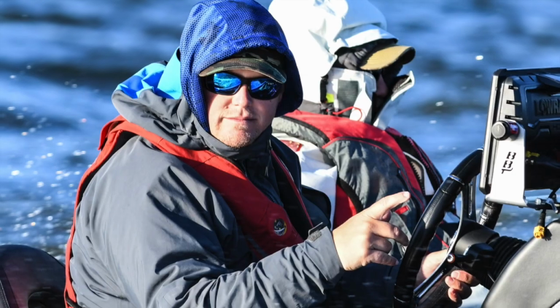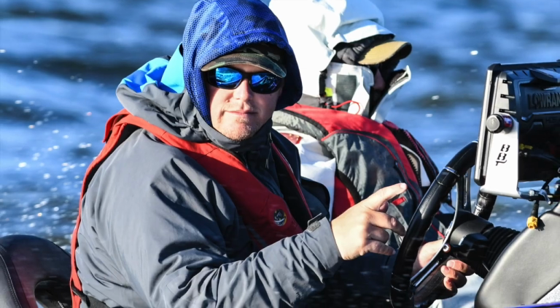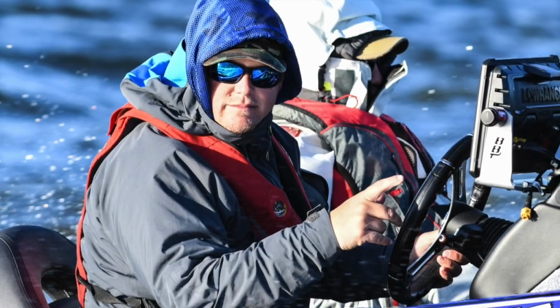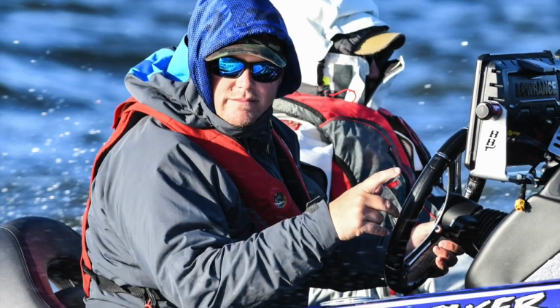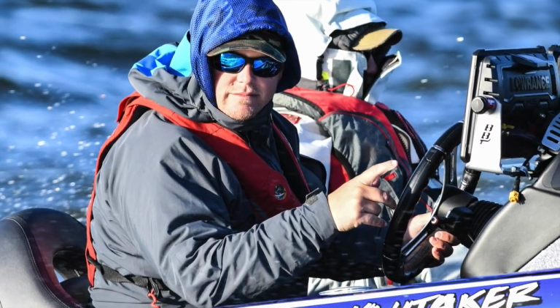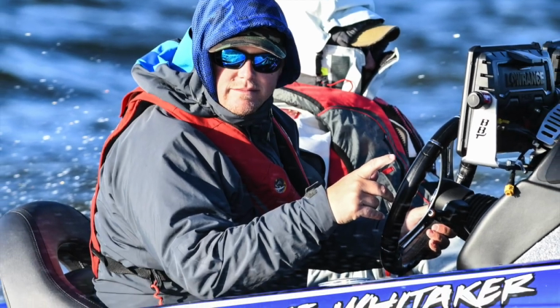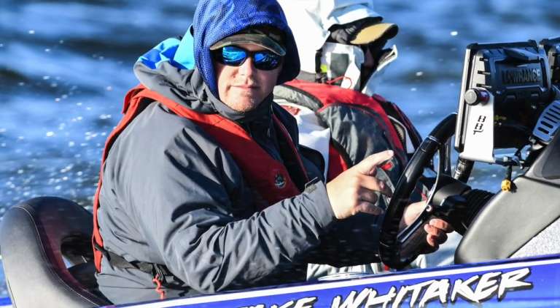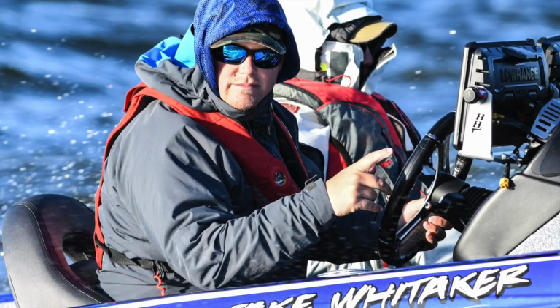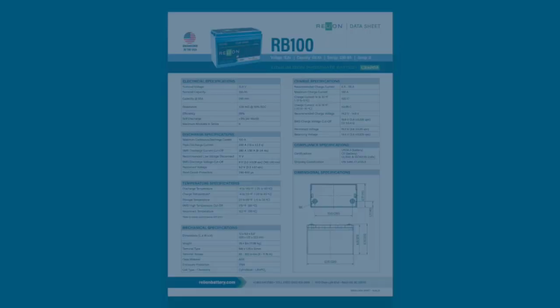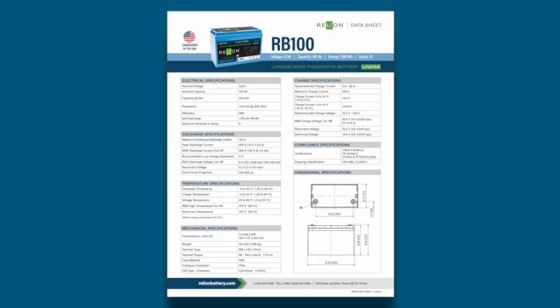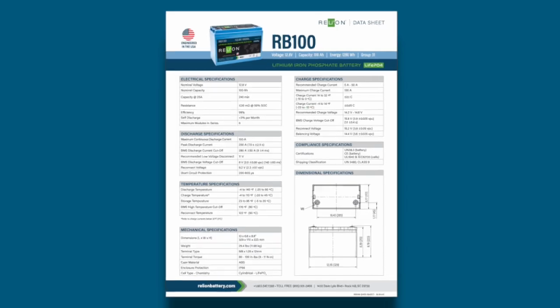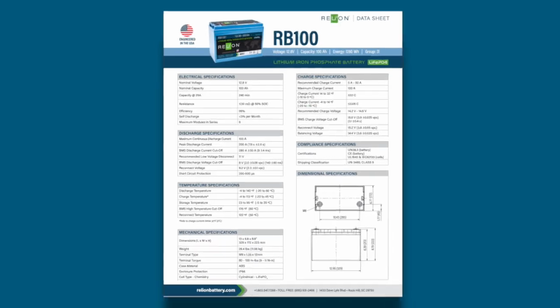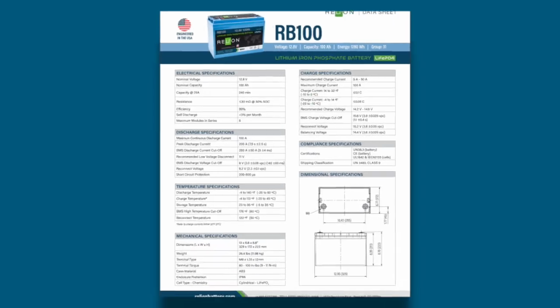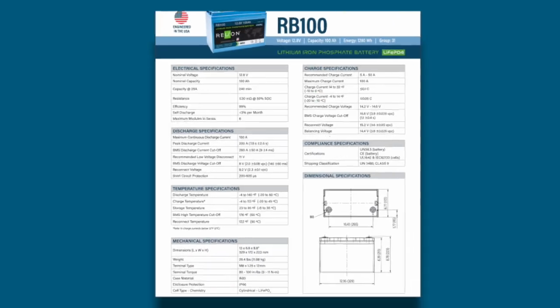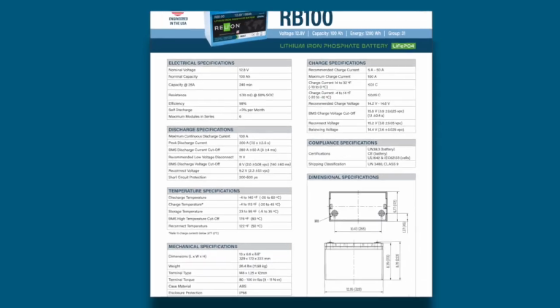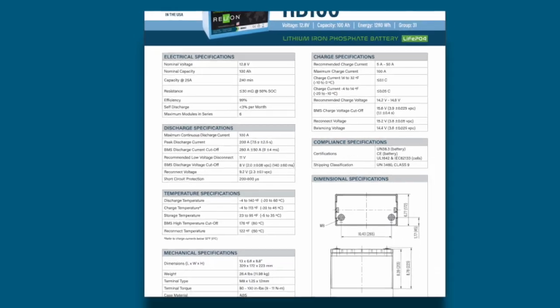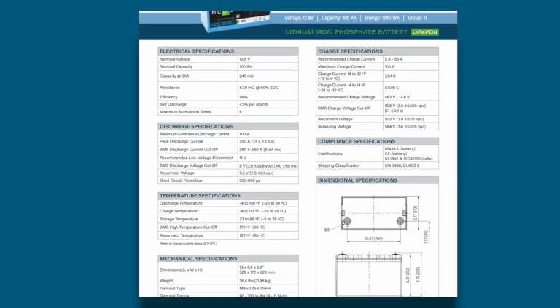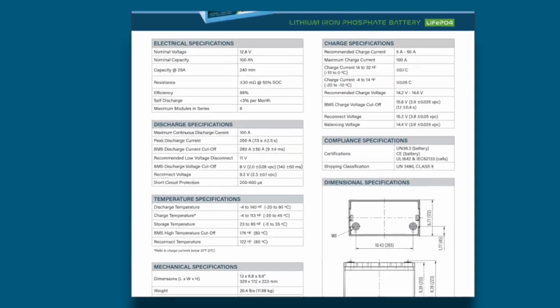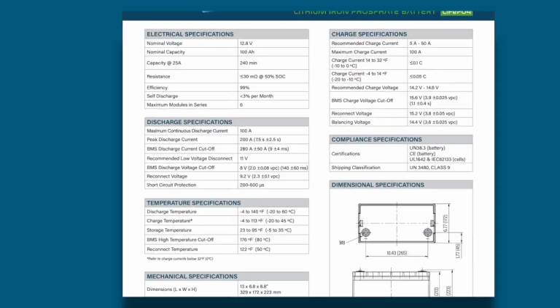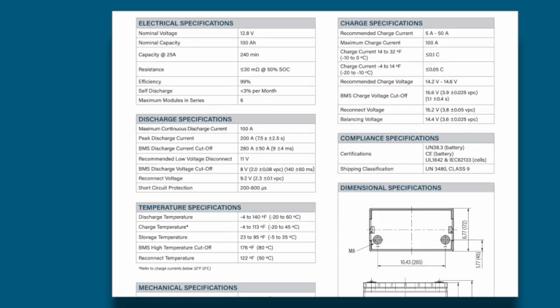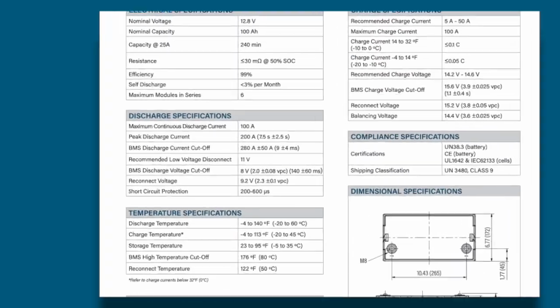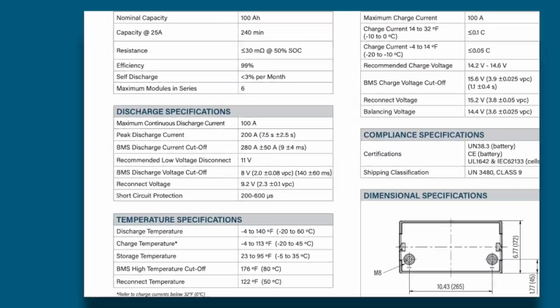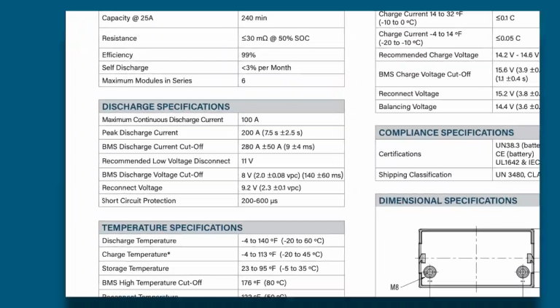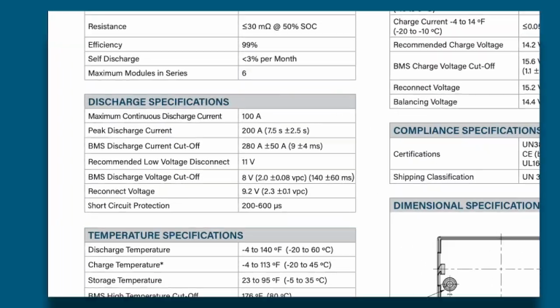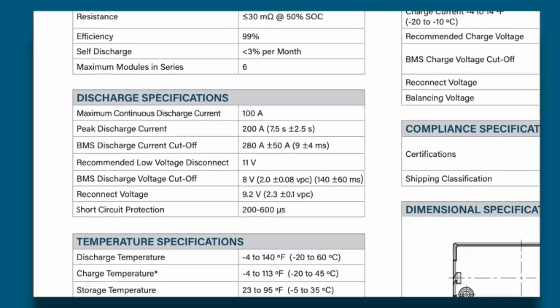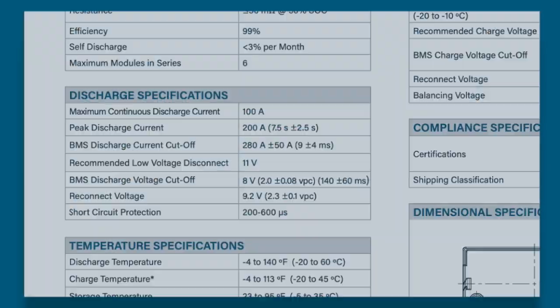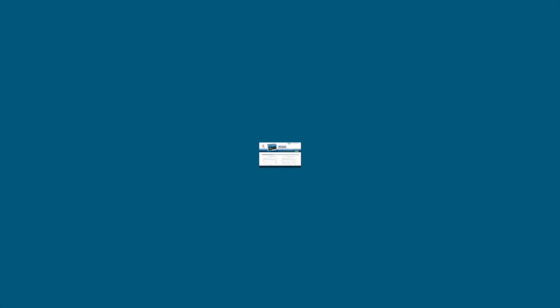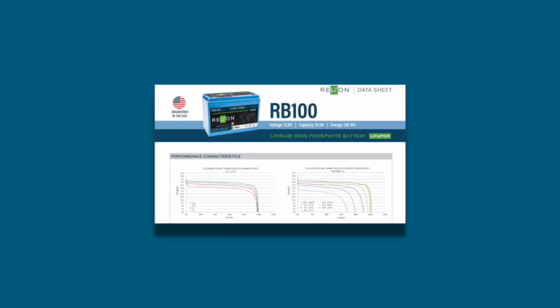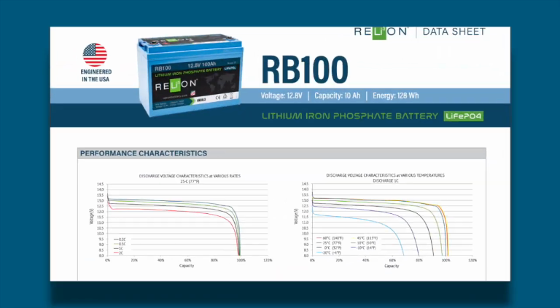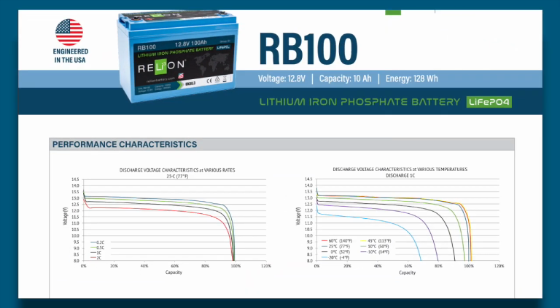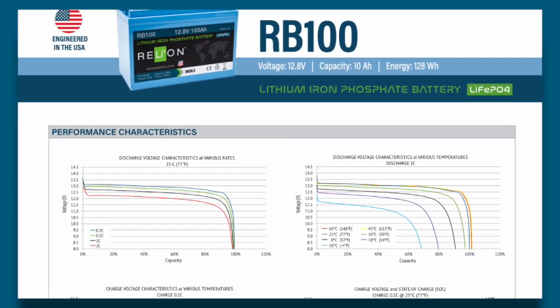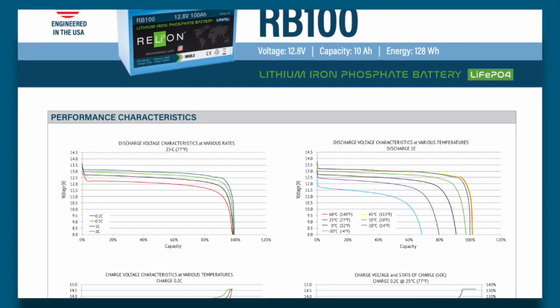The maximum continuous discharge rating for each of our batteries are on our data sheets available at RelyOnBattery.com.